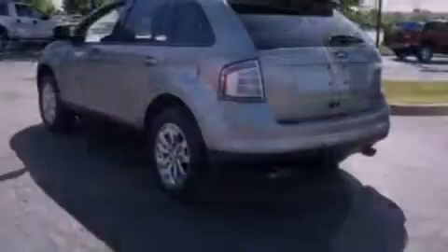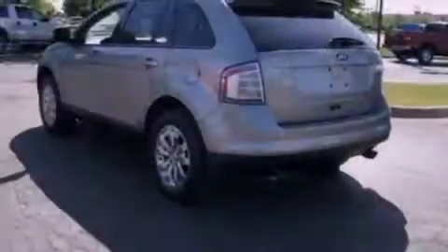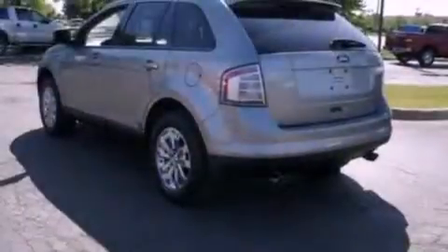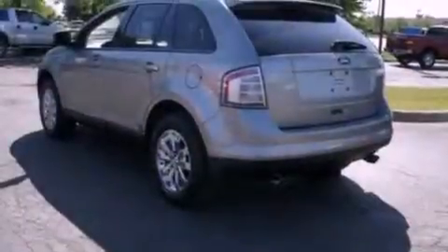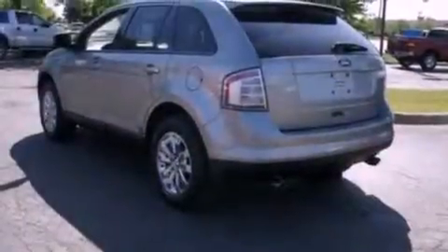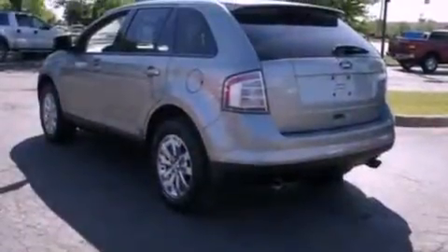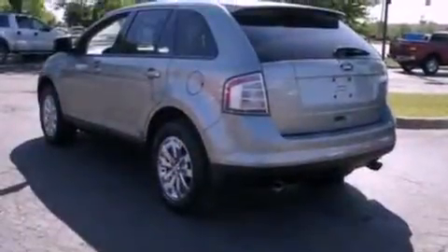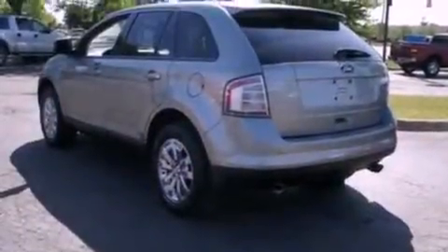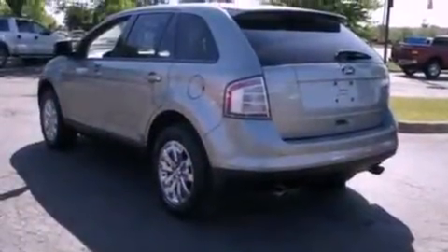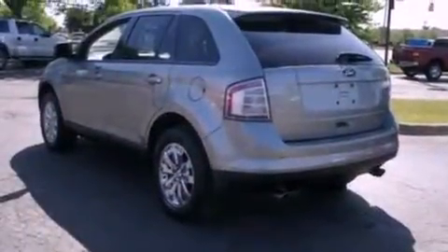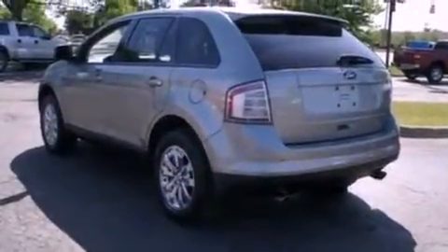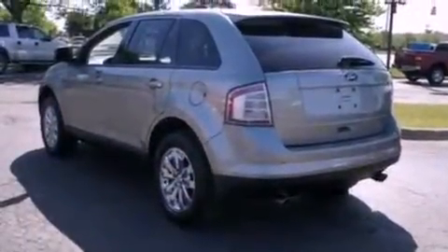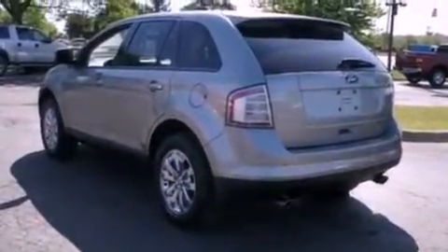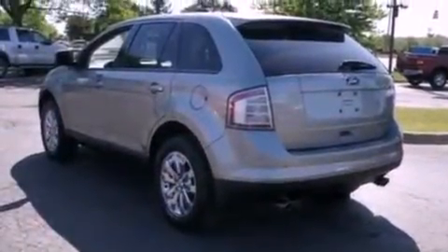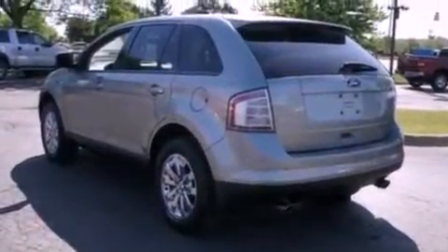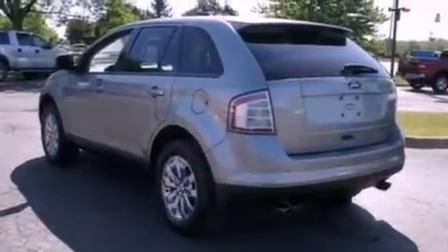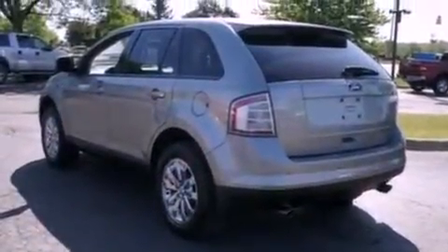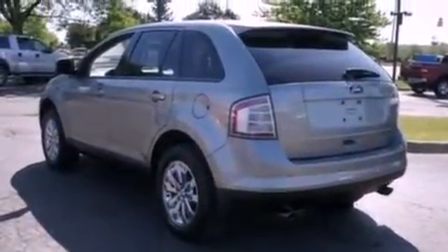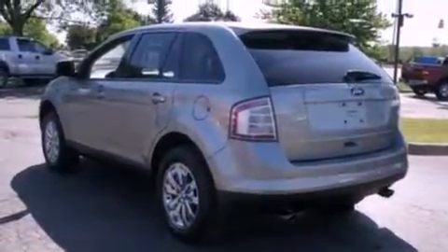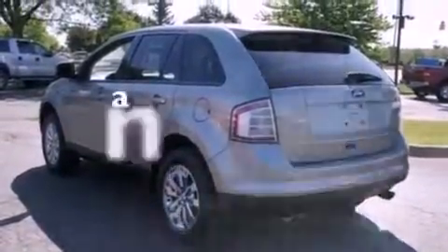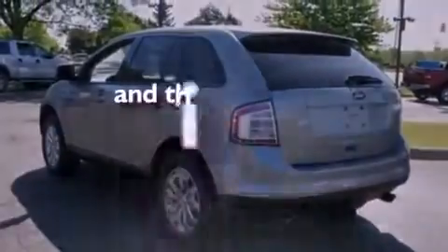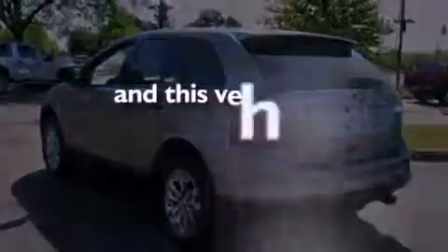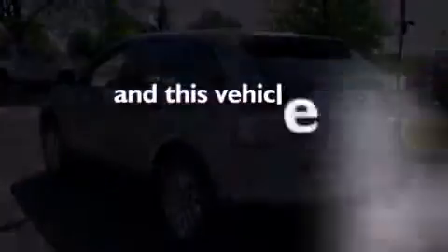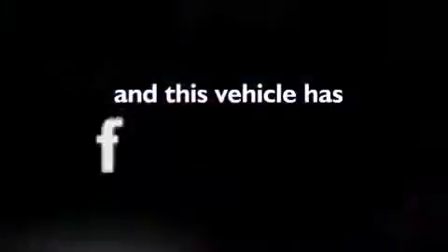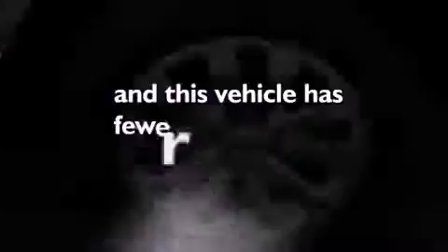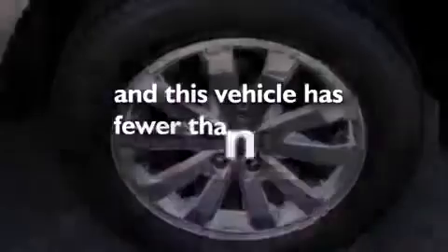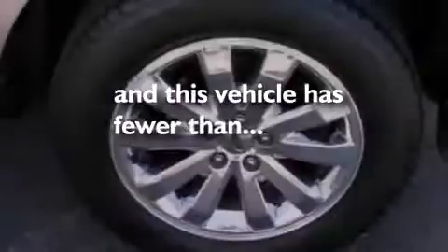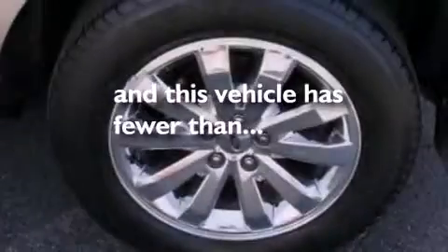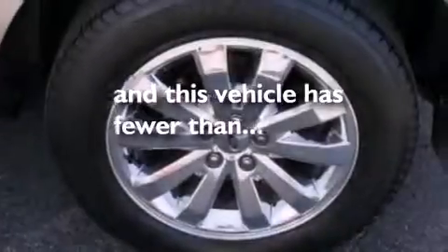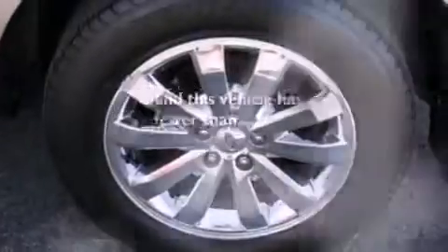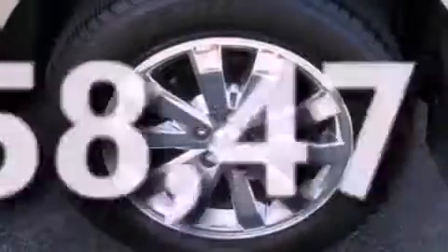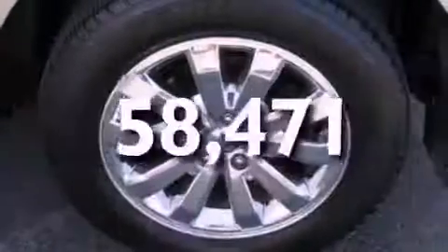Also included are dusk-sensing headlights, a split-folding rear seat, and this vehicle has fewer than 59,000 miles on the odometer.